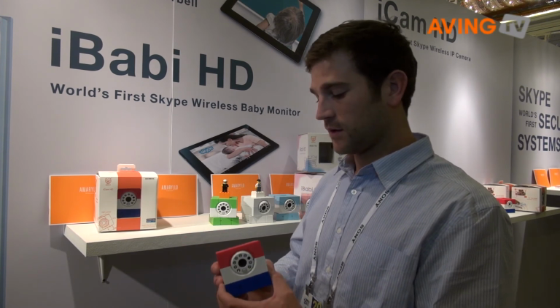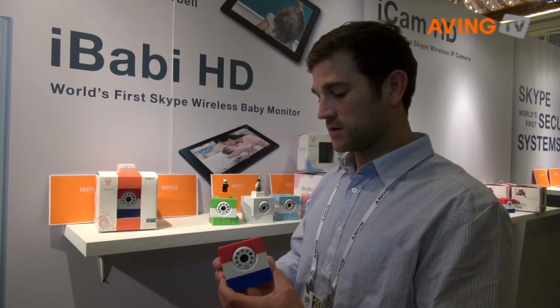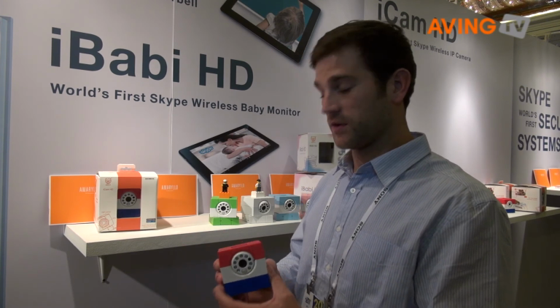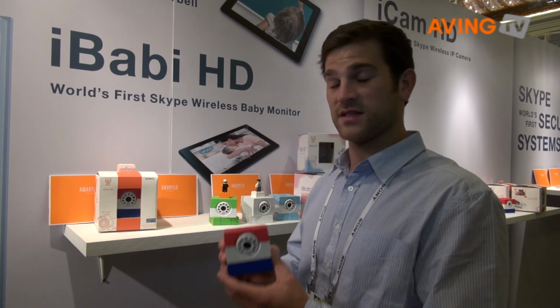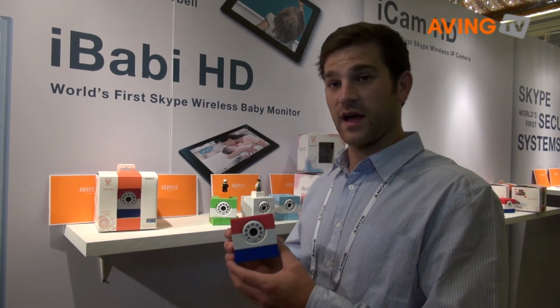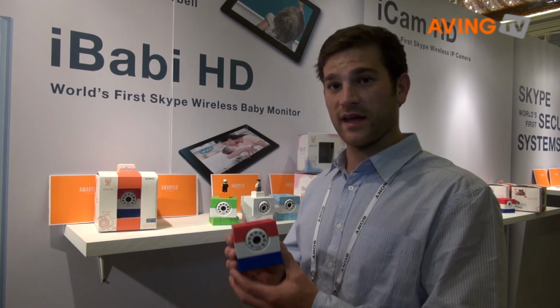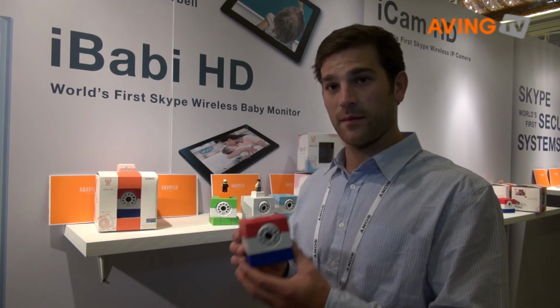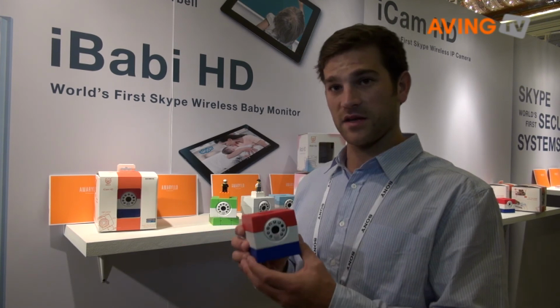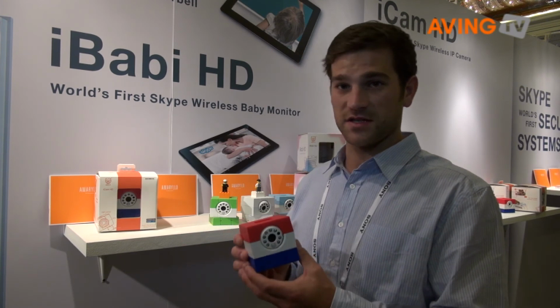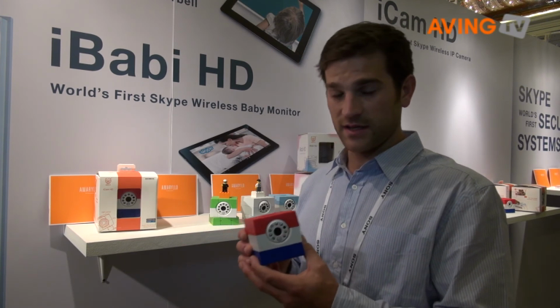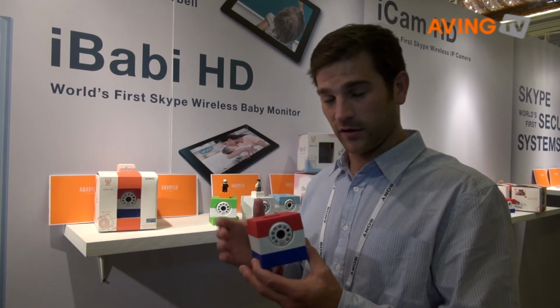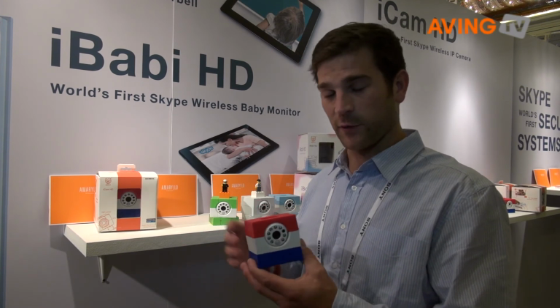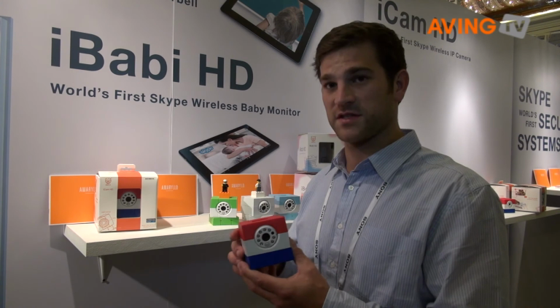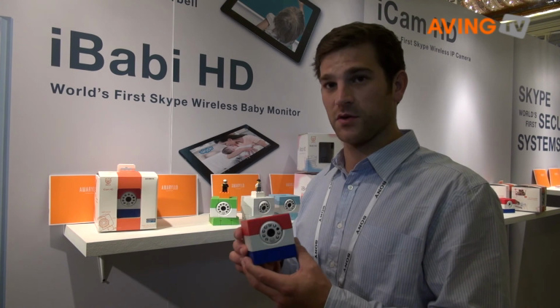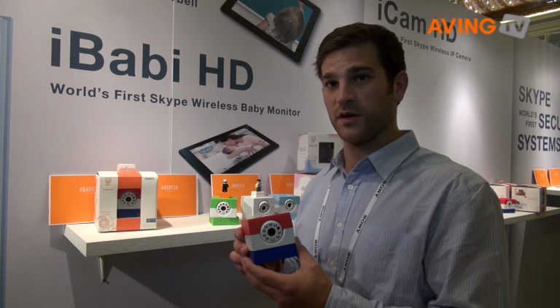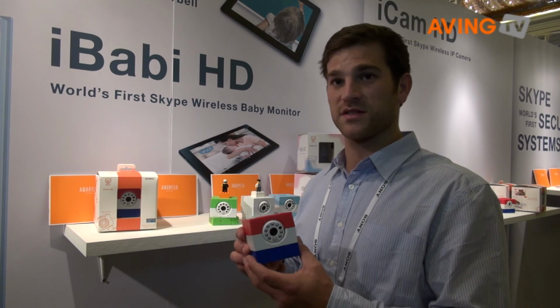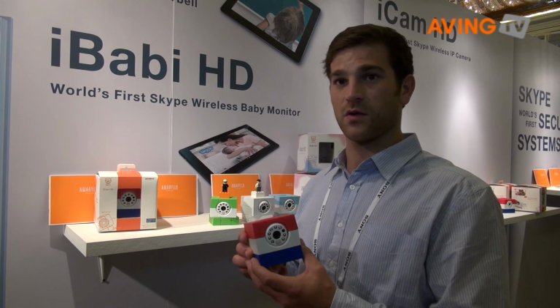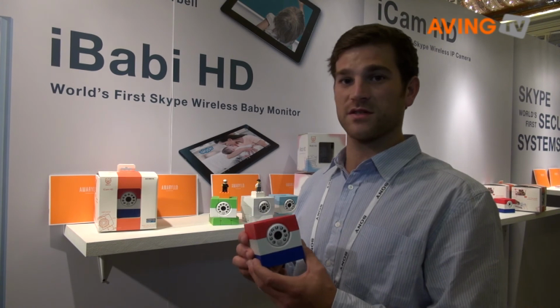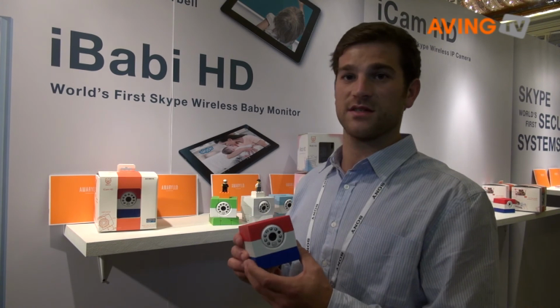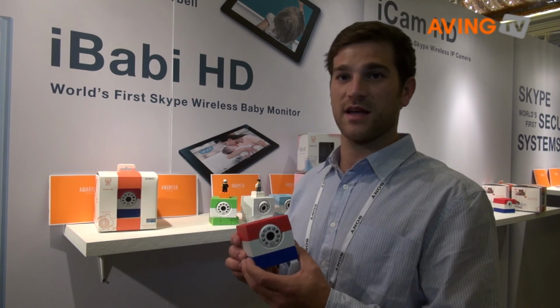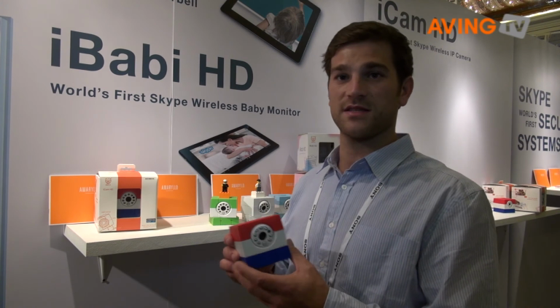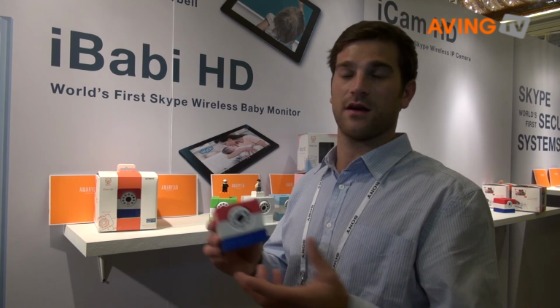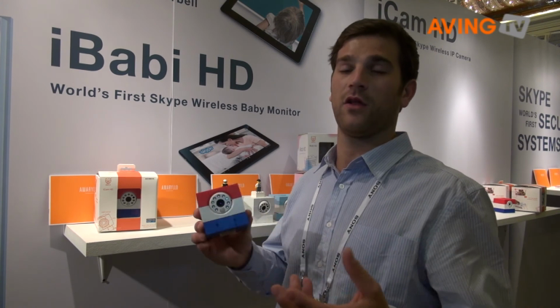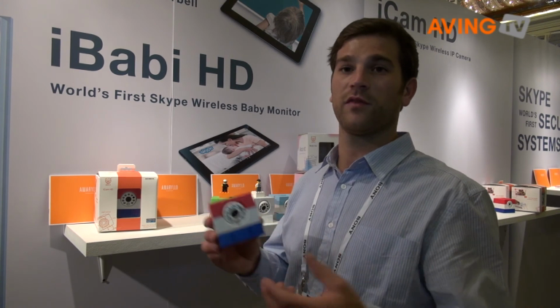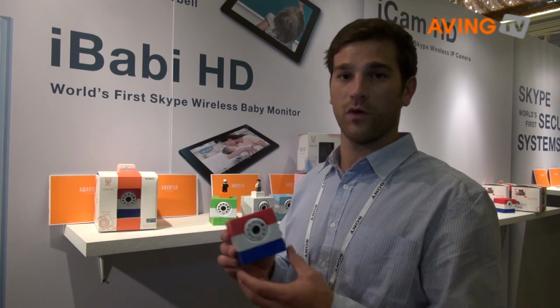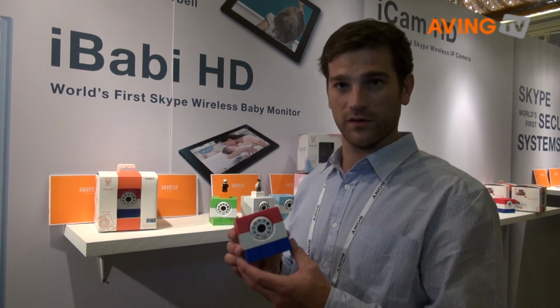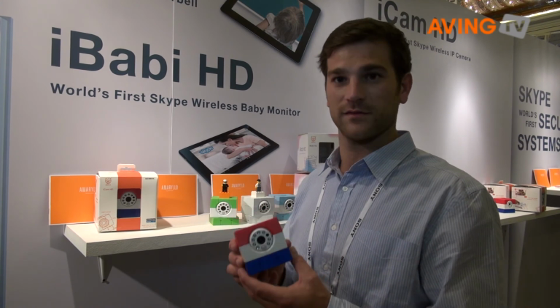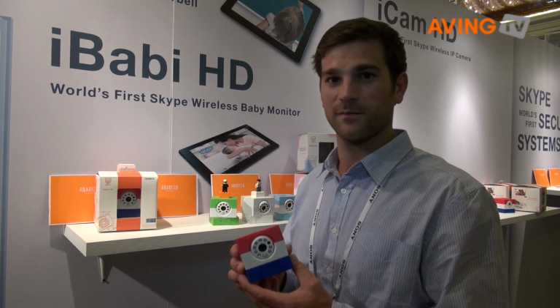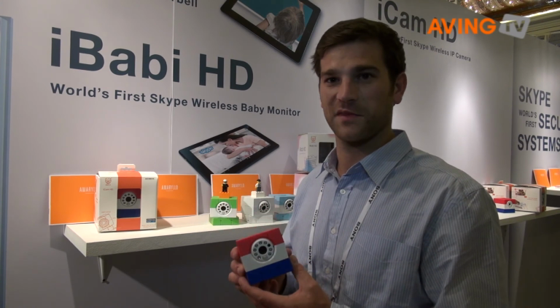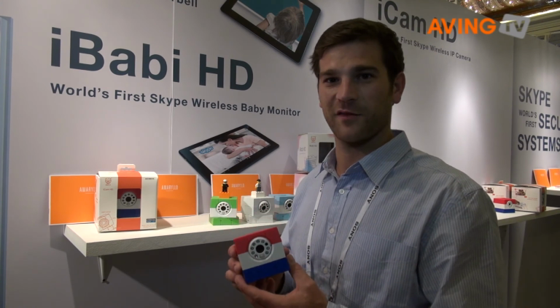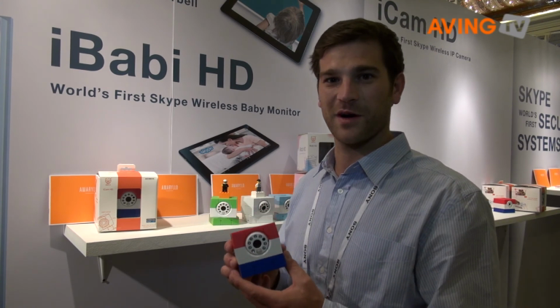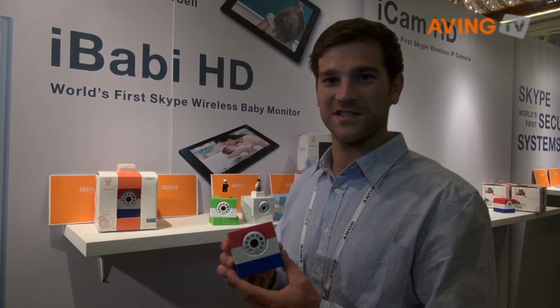So this is the iCam HD. Look for it soon in stores in the States and all over the world. Thank you very much.